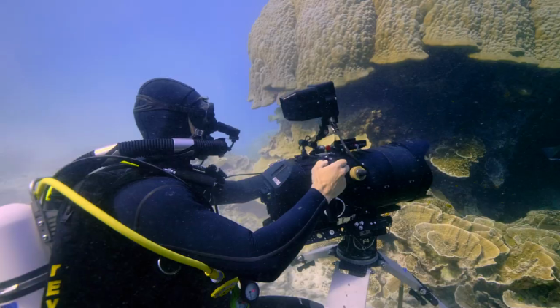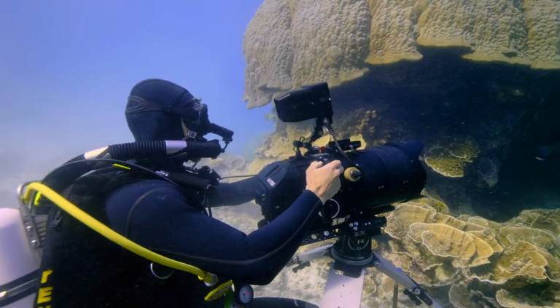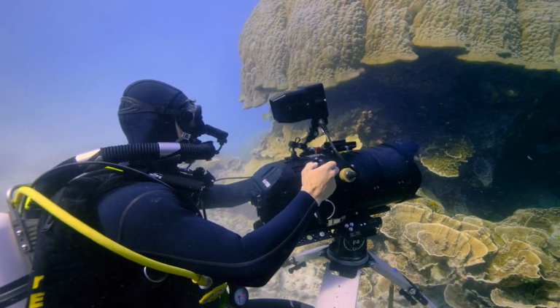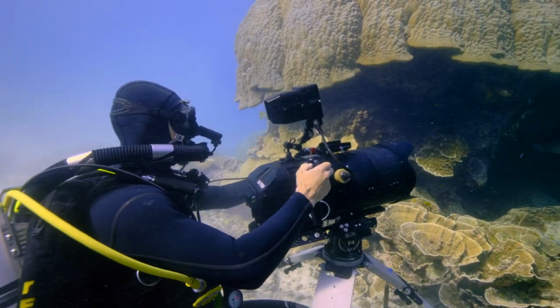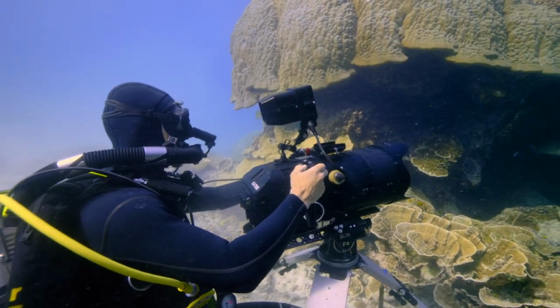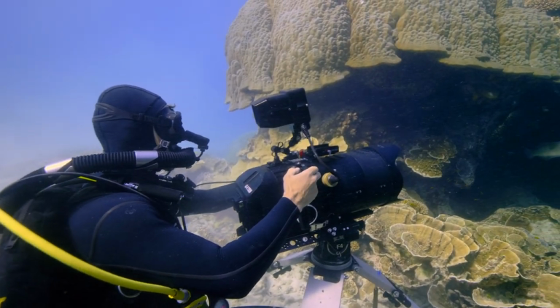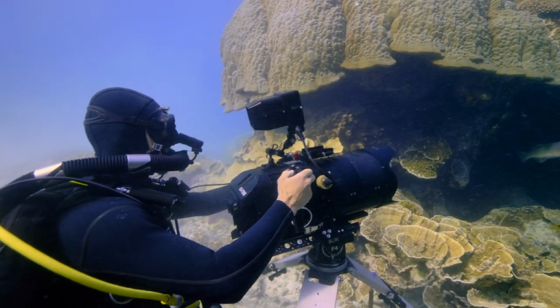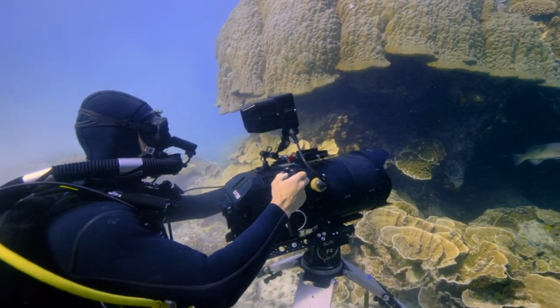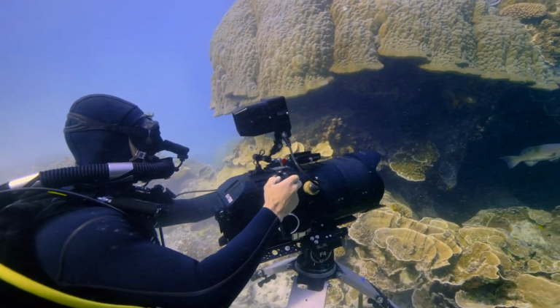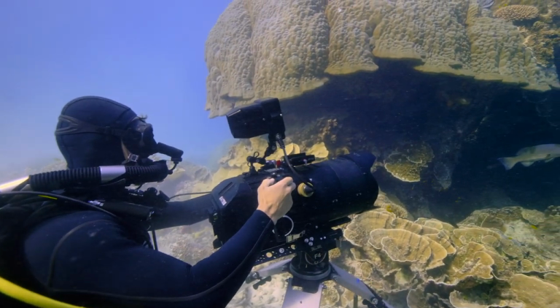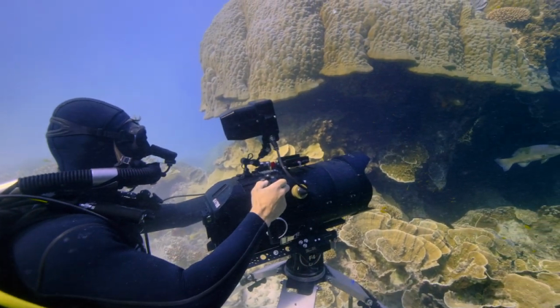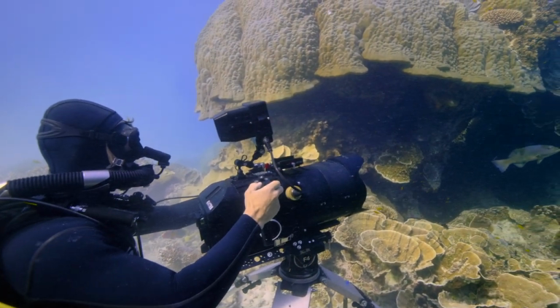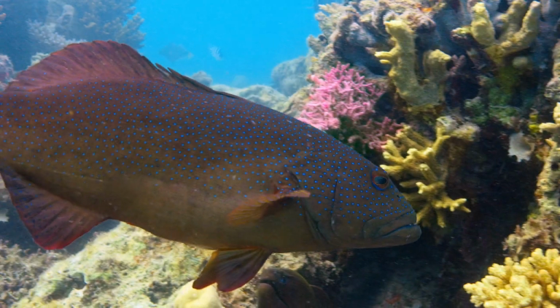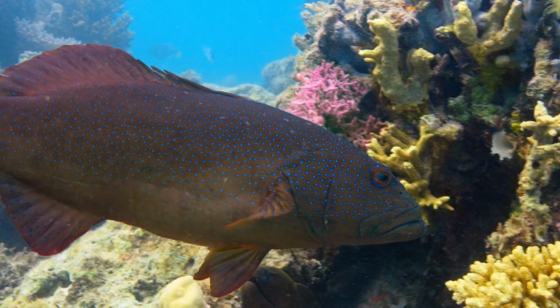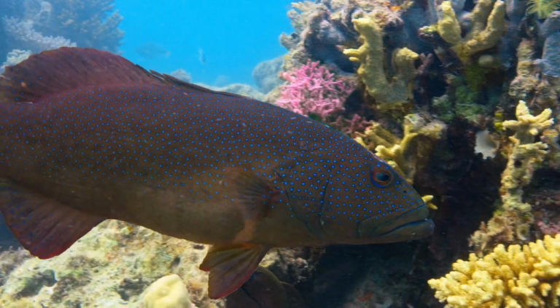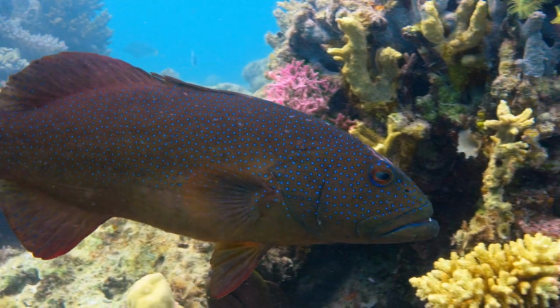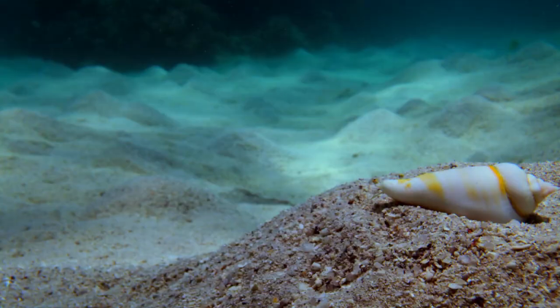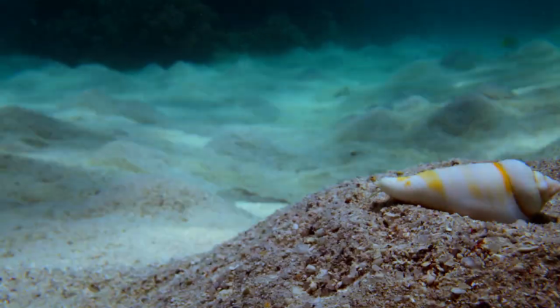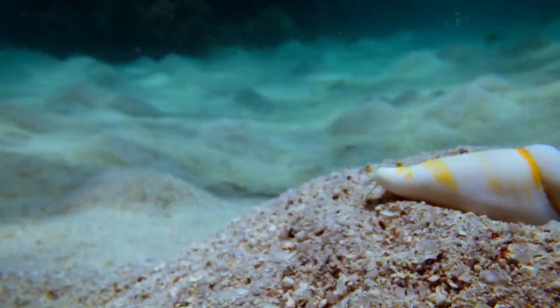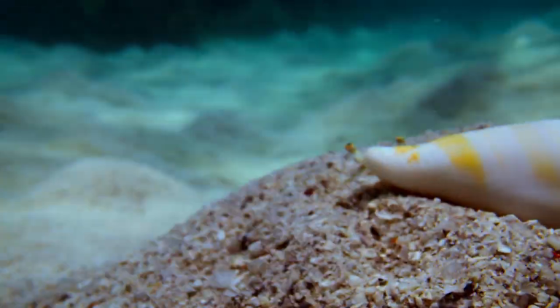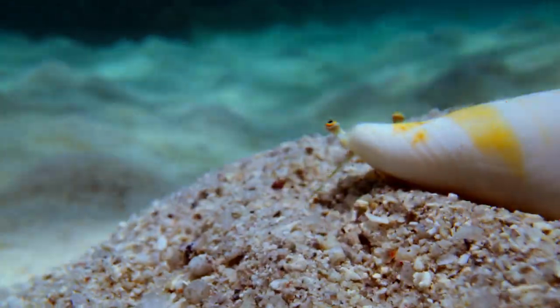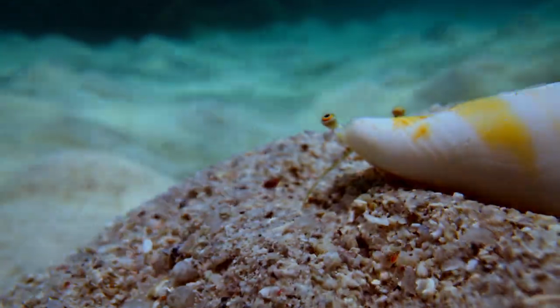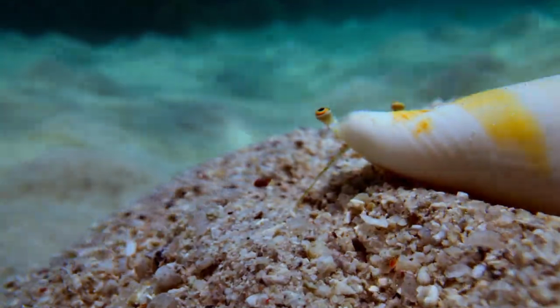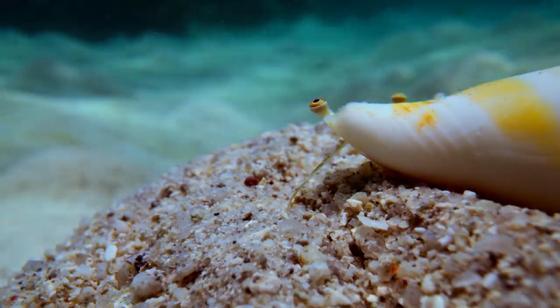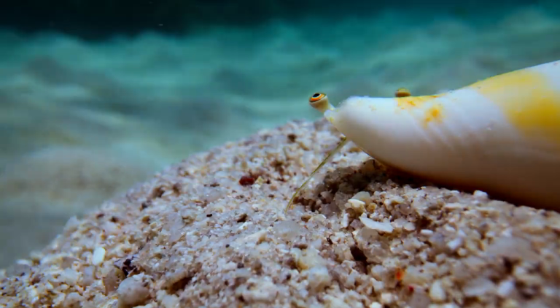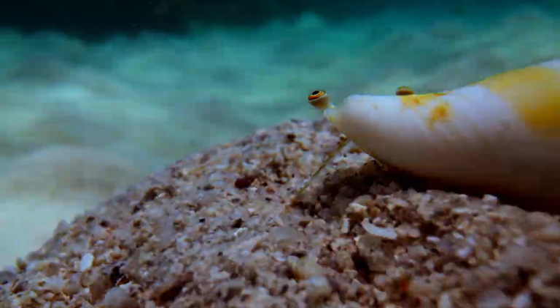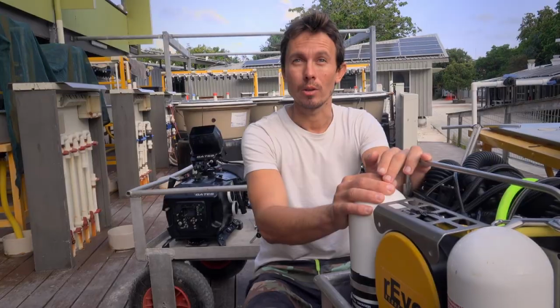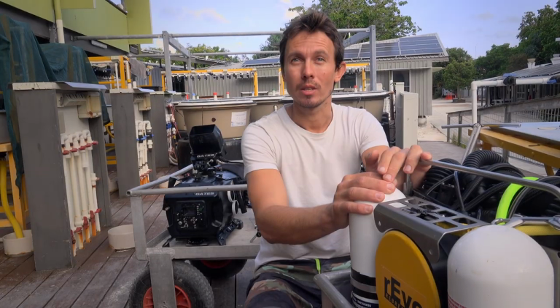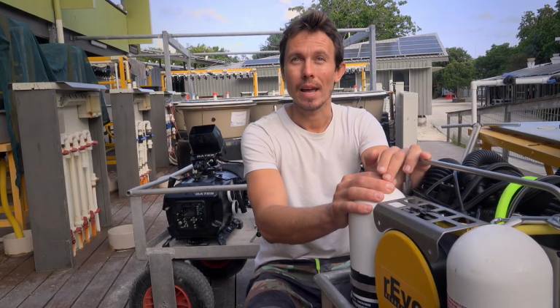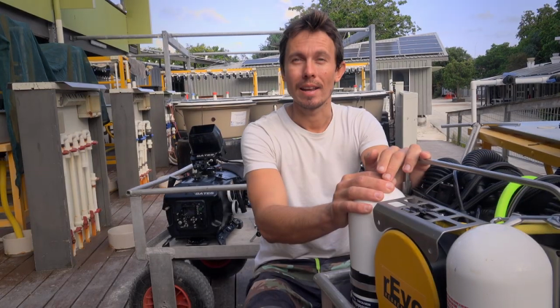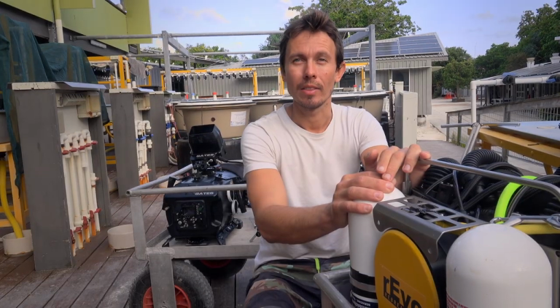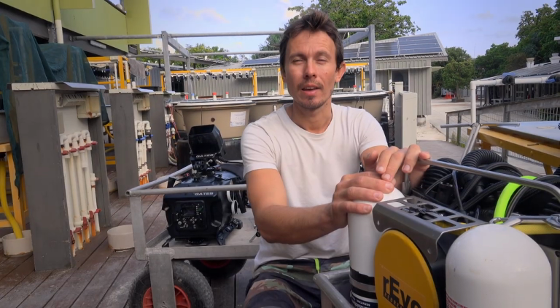It's just amazing how much closer you can get to all the fish and how much longer you can stay down there.